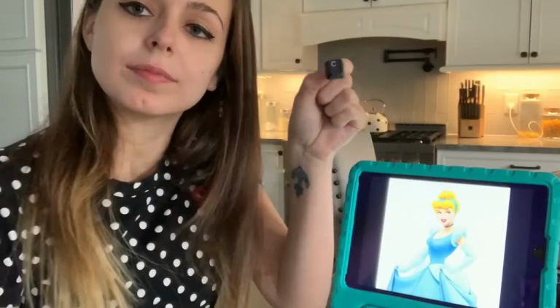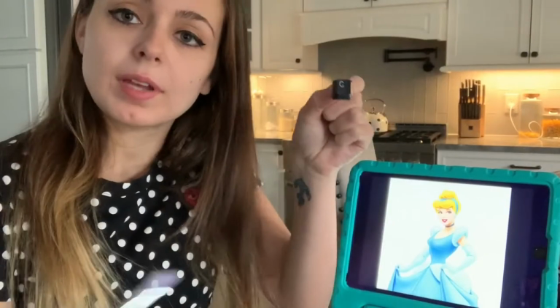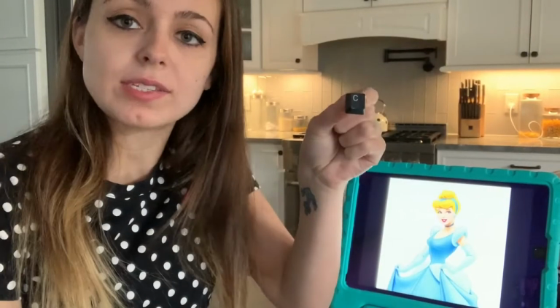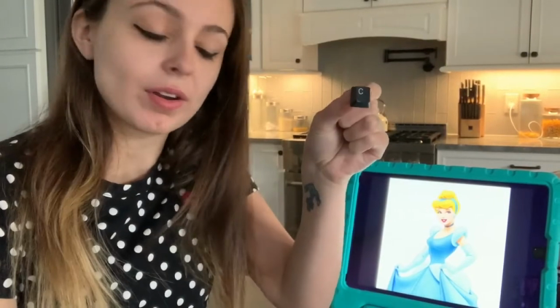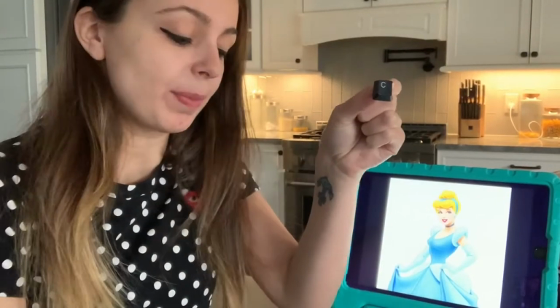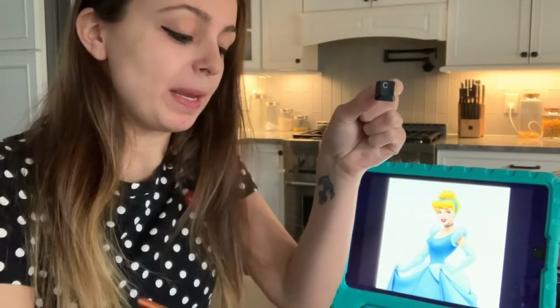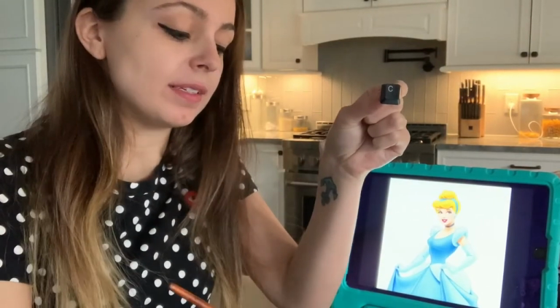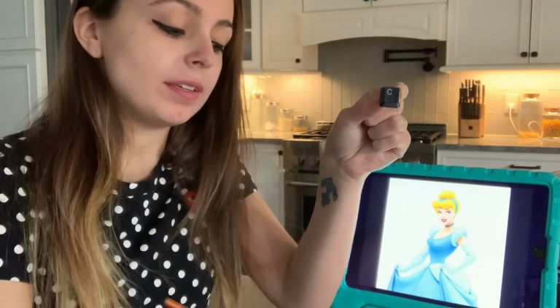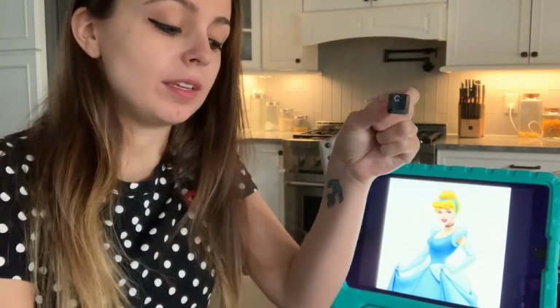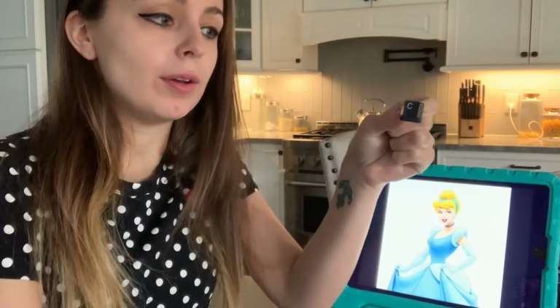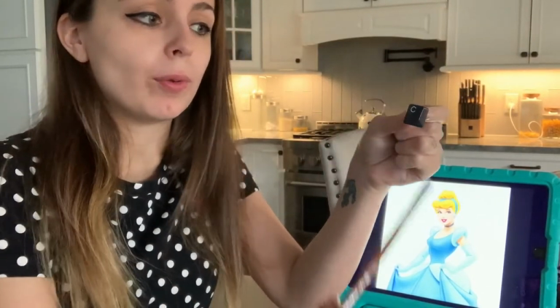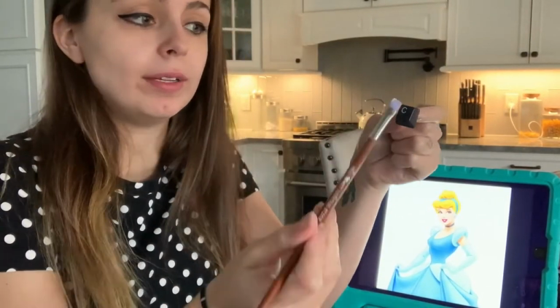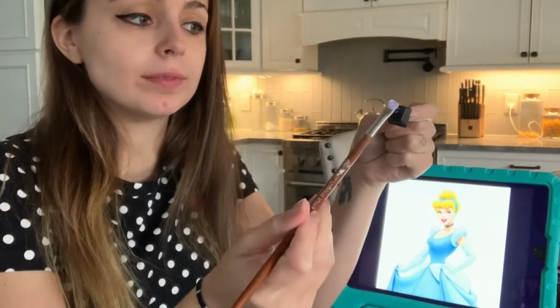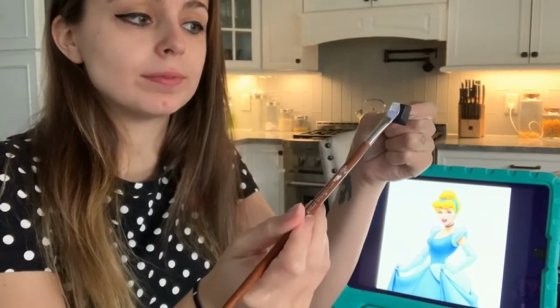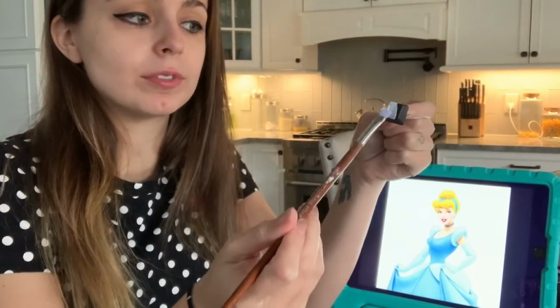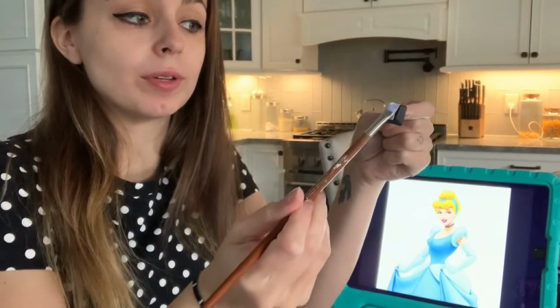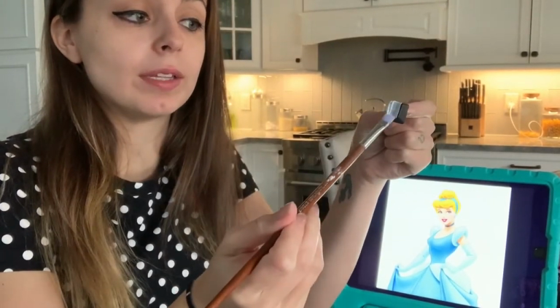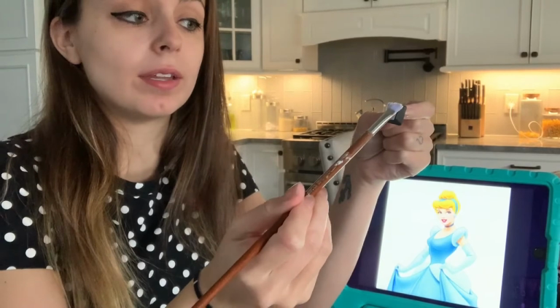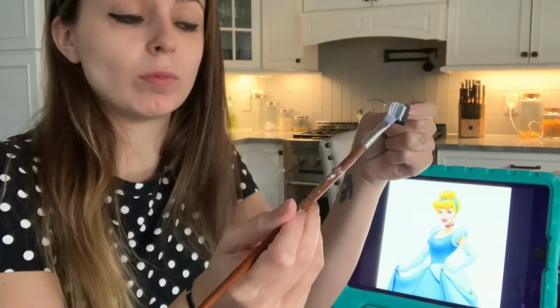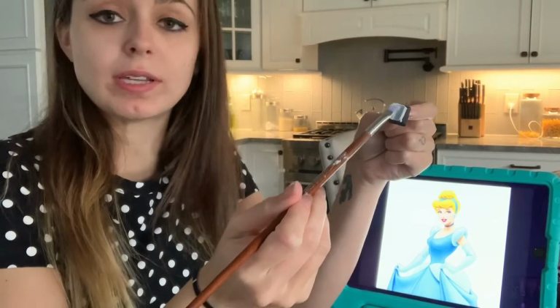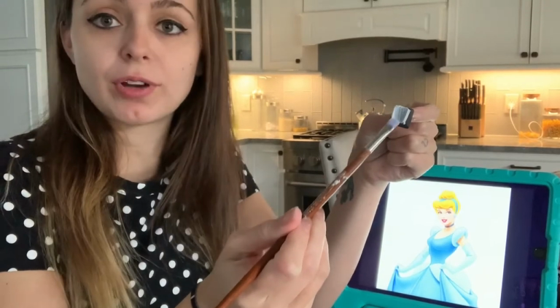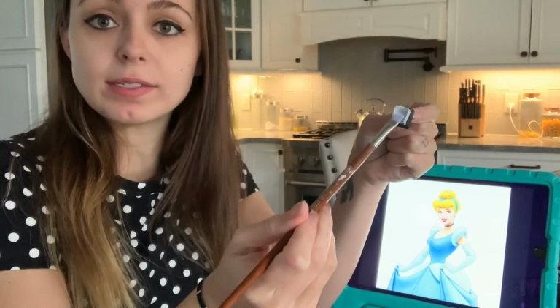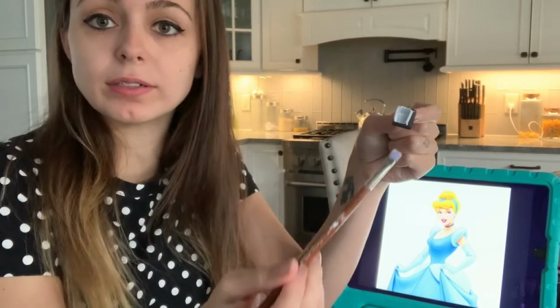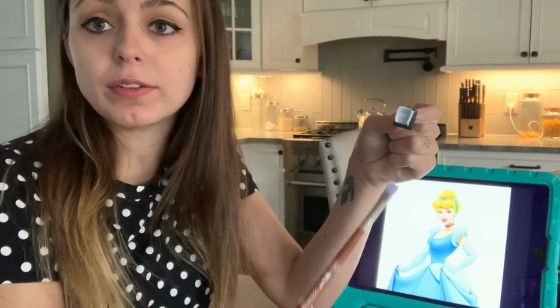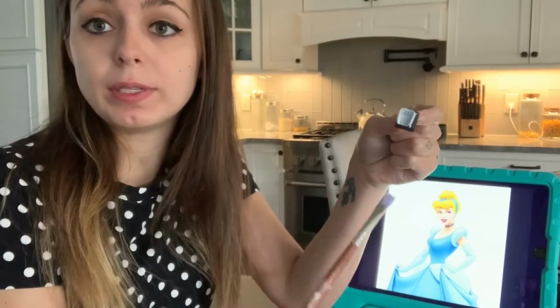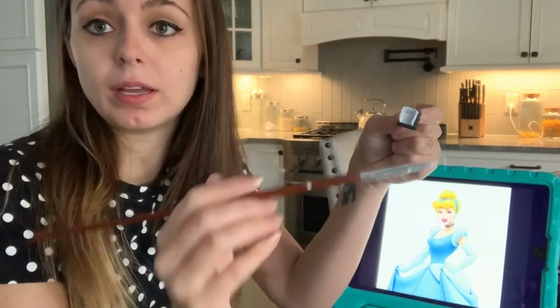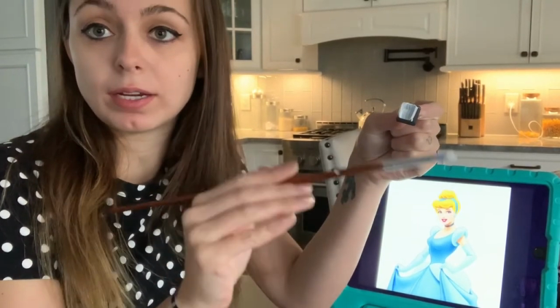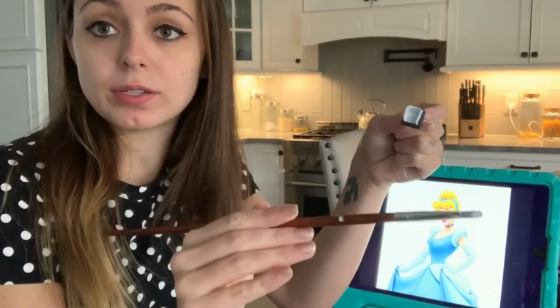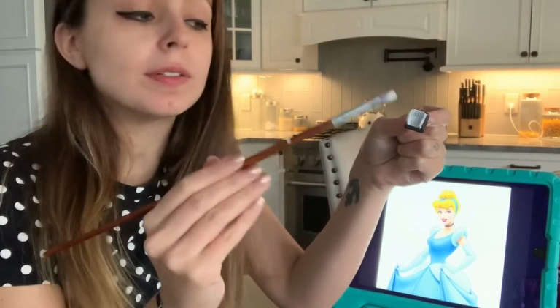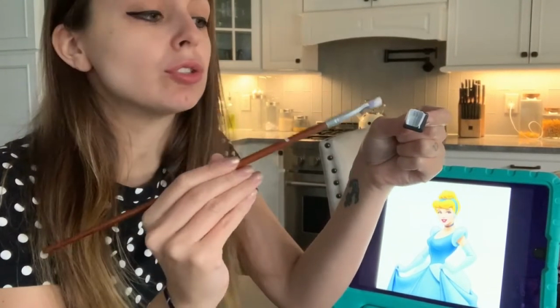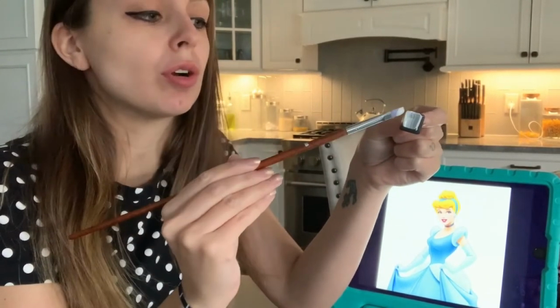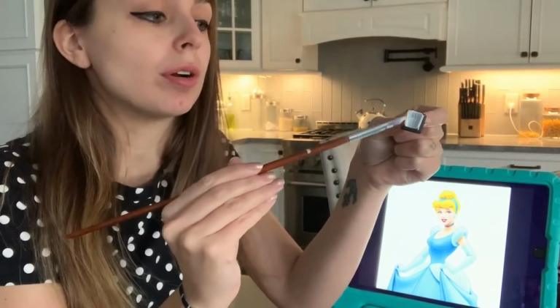I start off by painting the key white. And once that dries, it'll give me a nice surface to draw on.